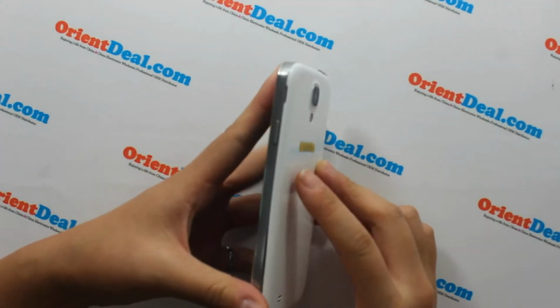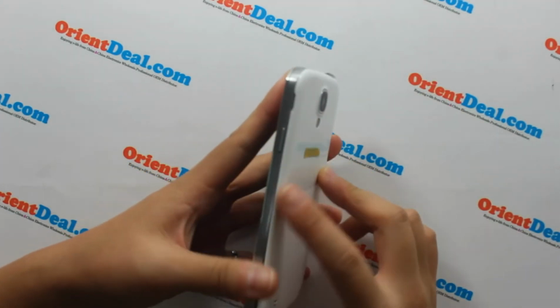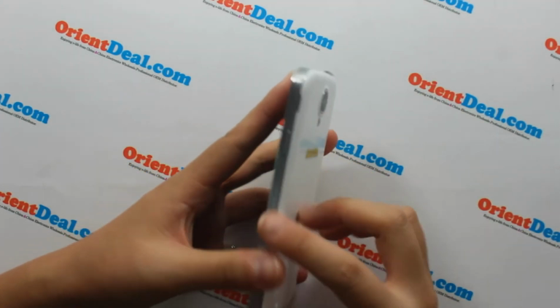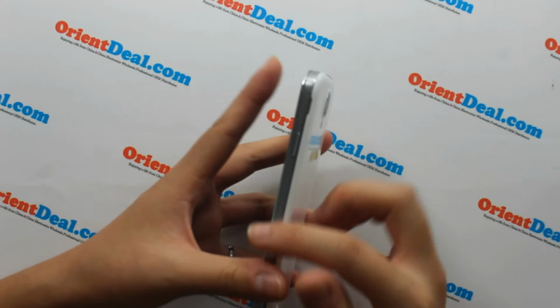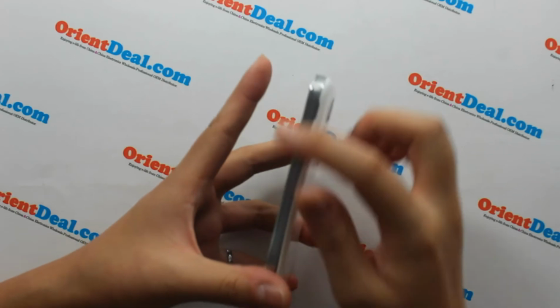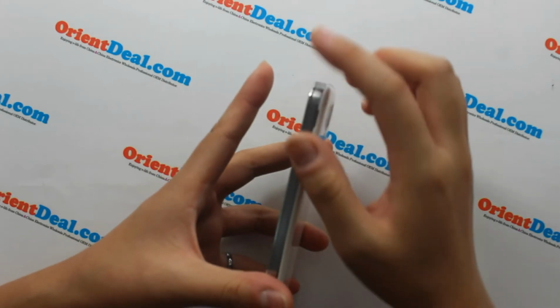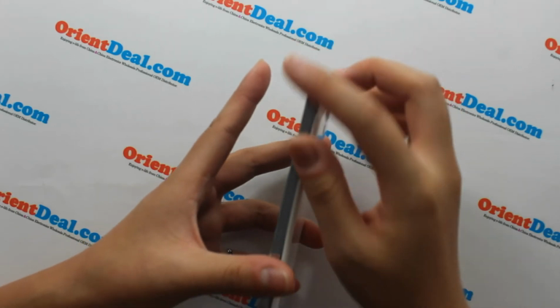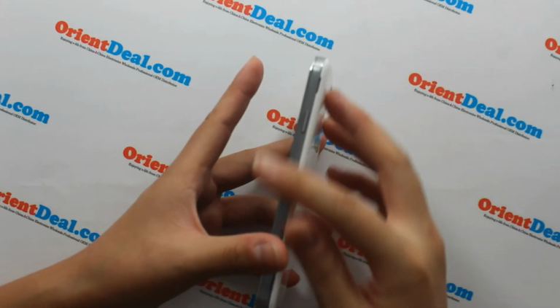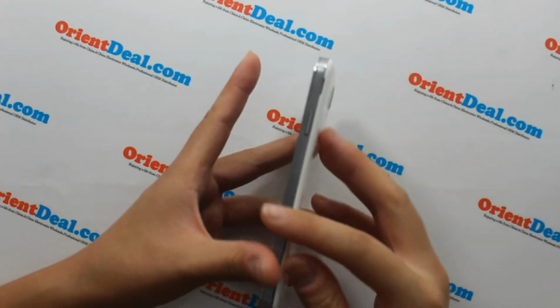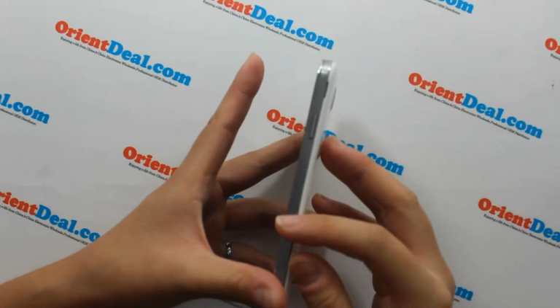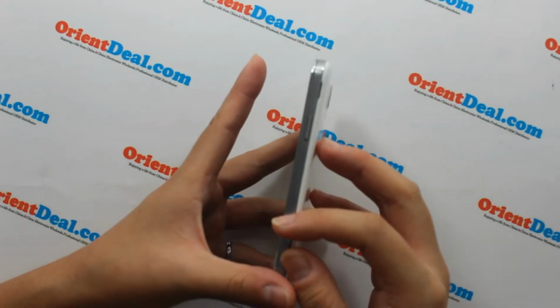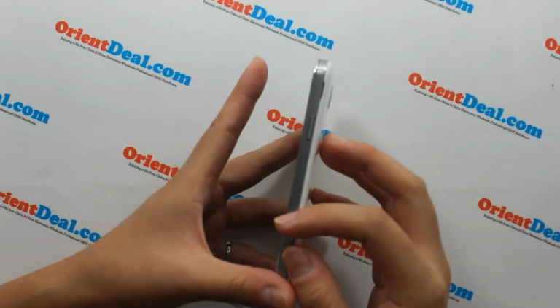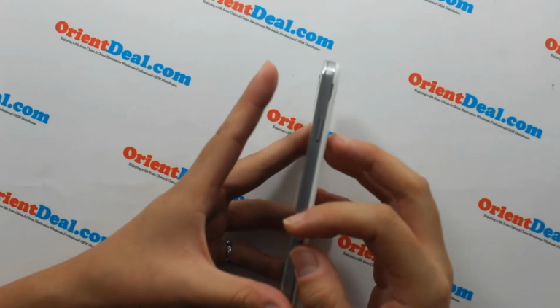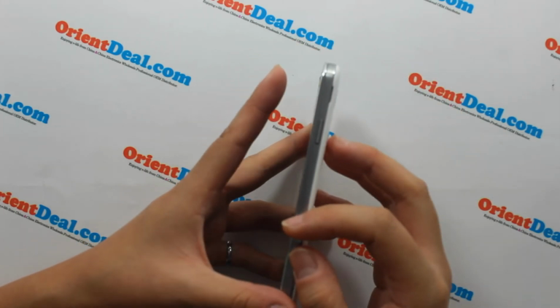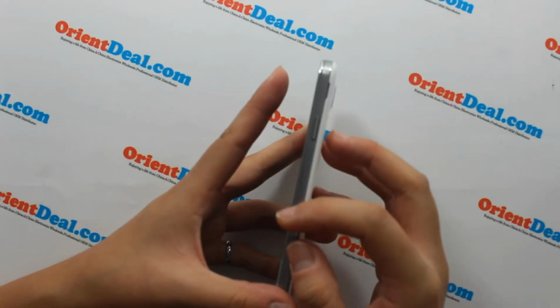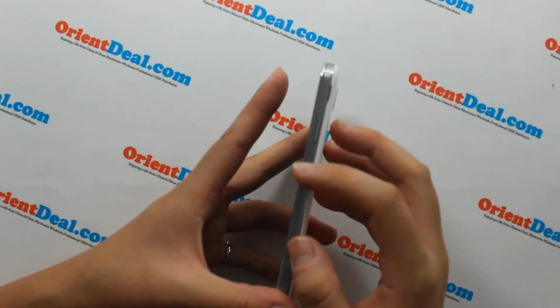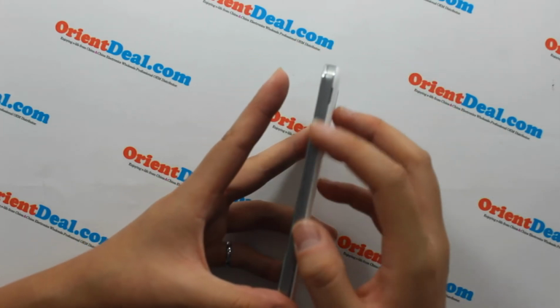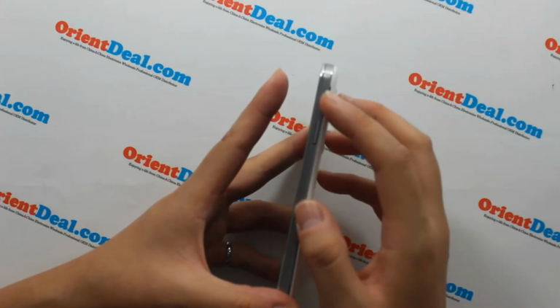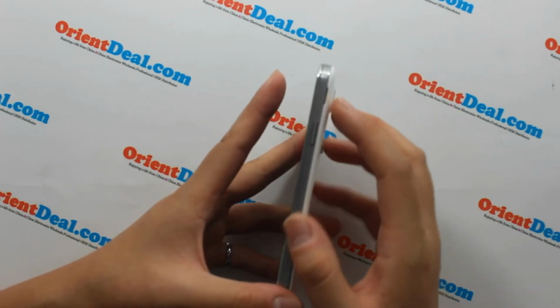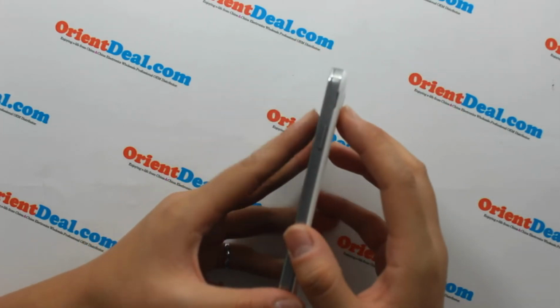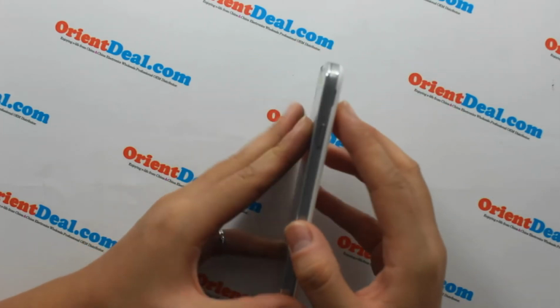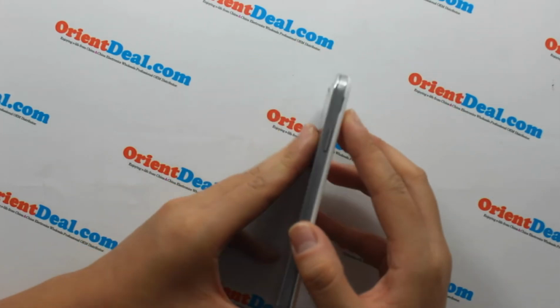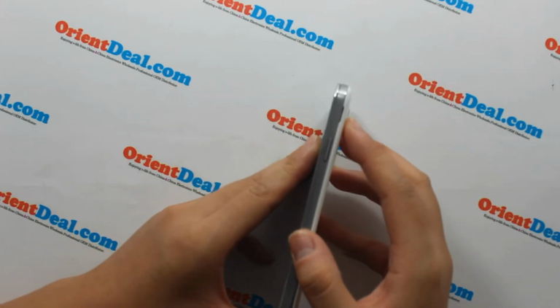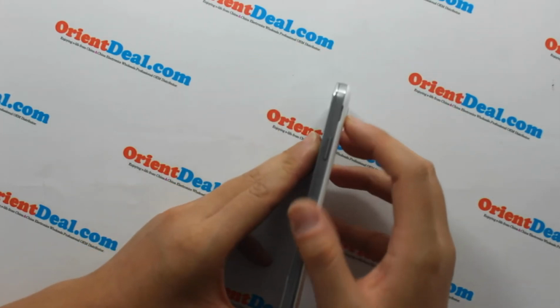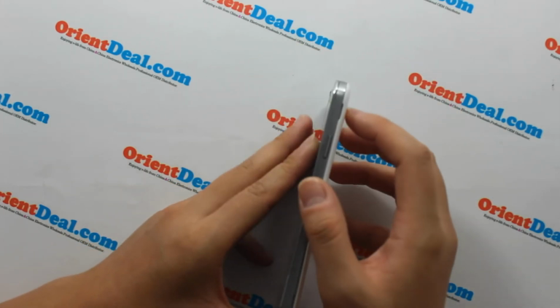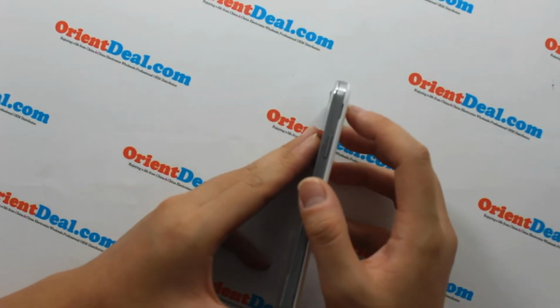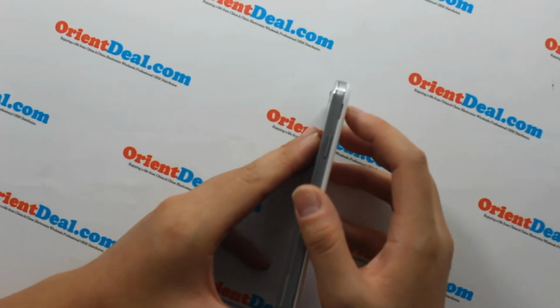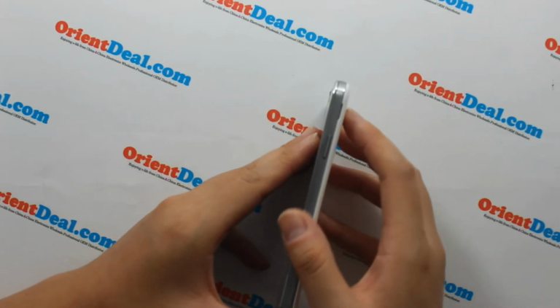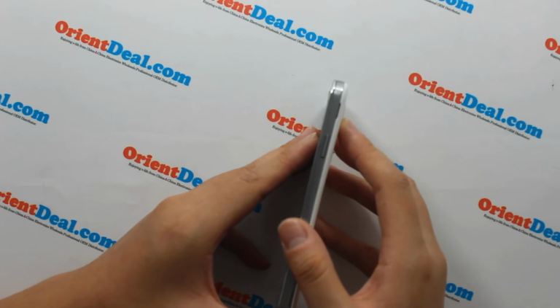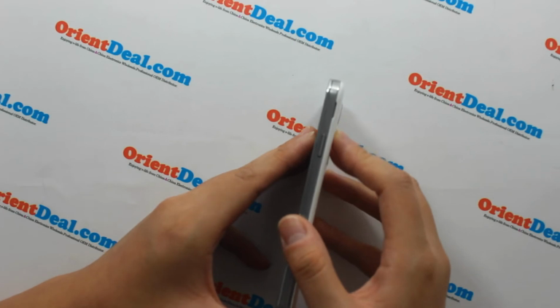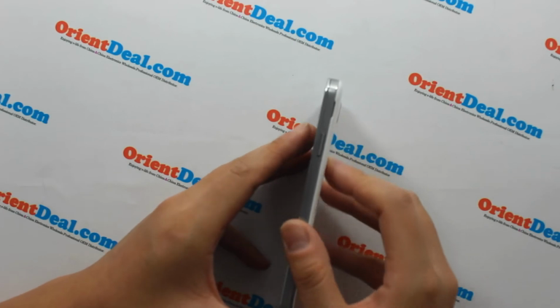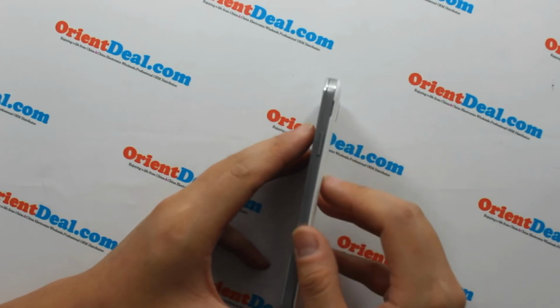One of the most important characteristics is that it is more thin than the Samsung Galaxy S4.